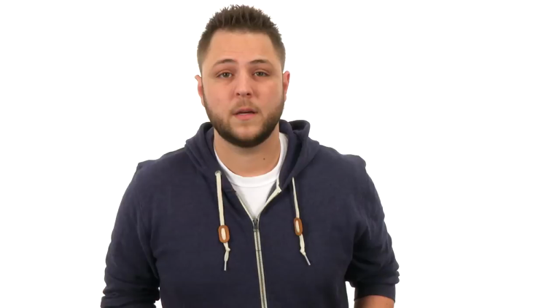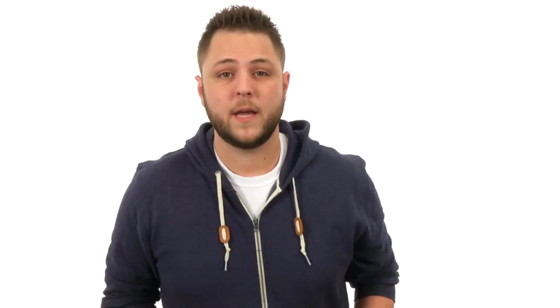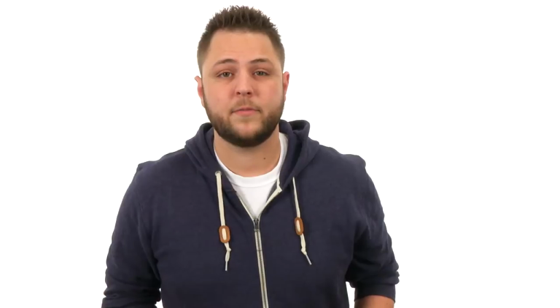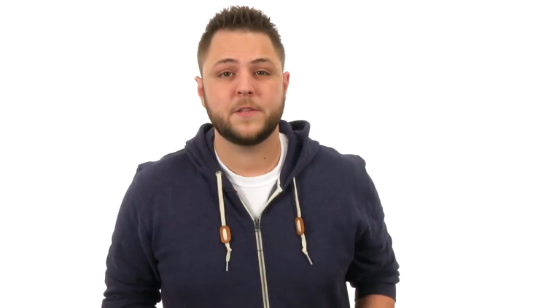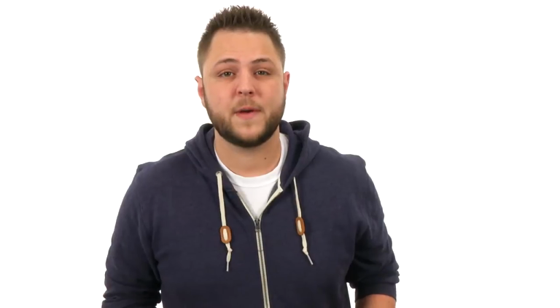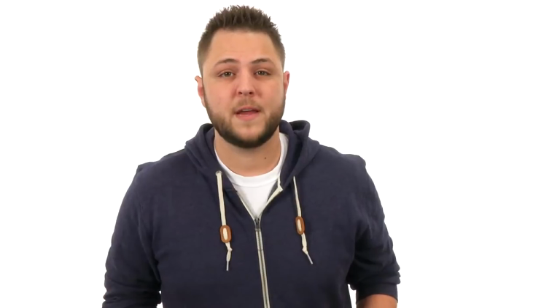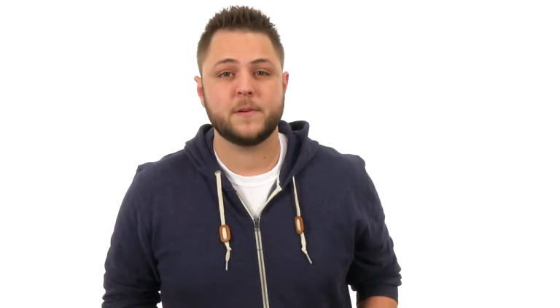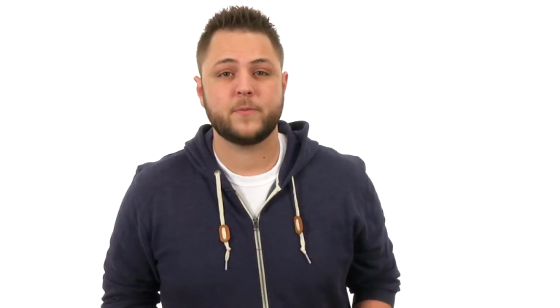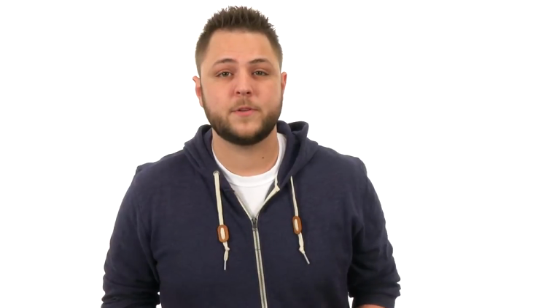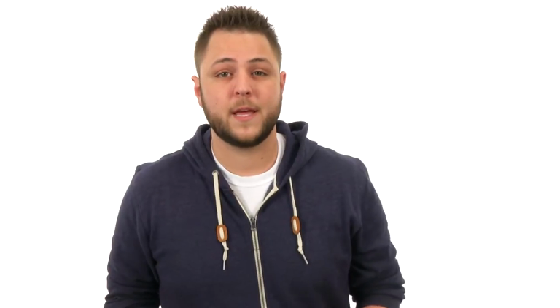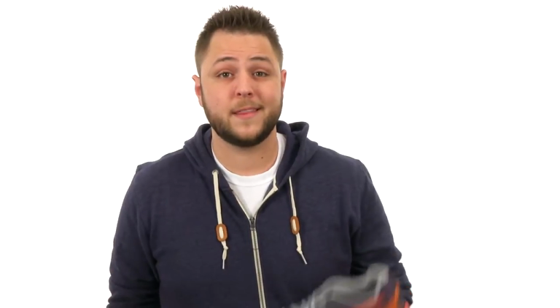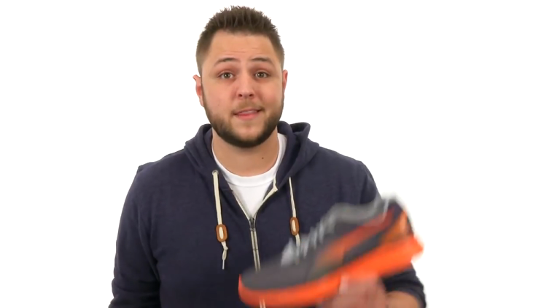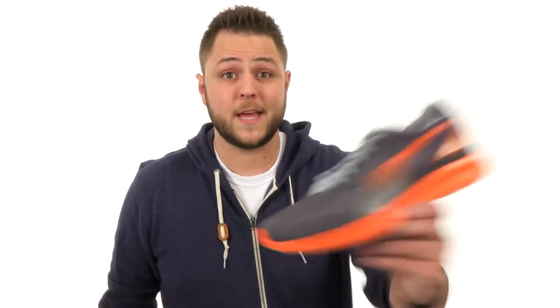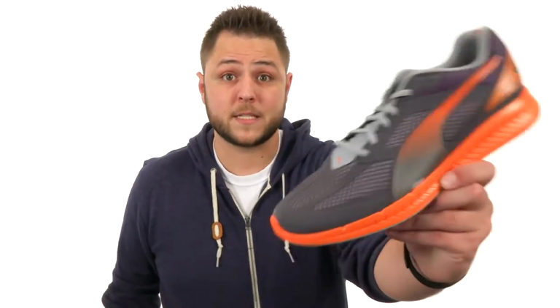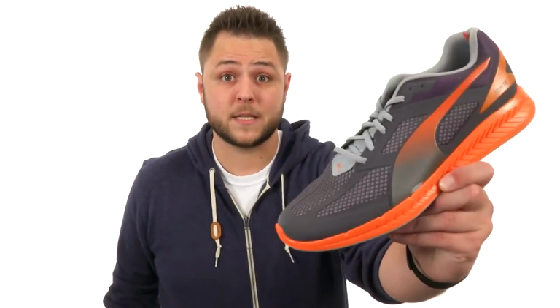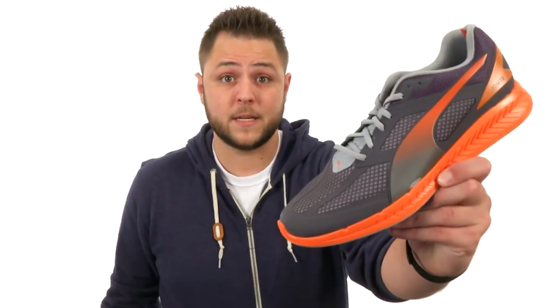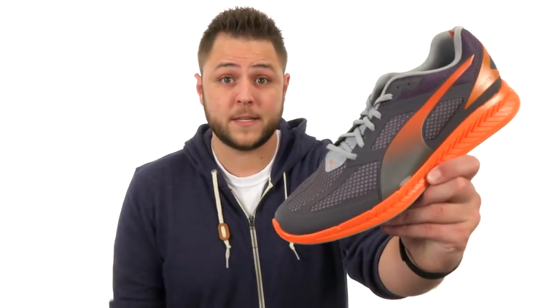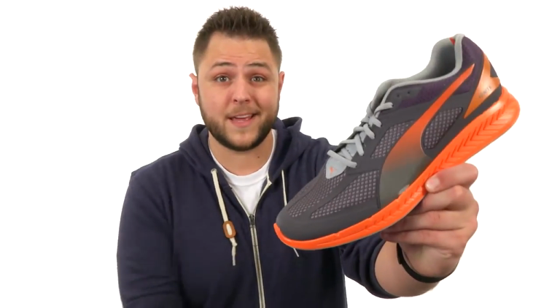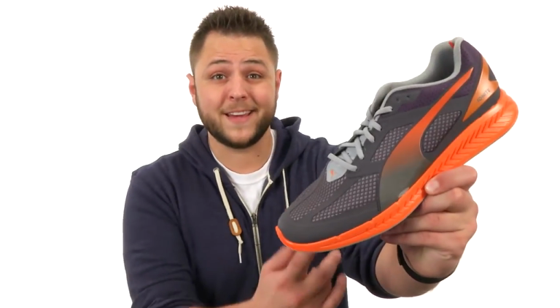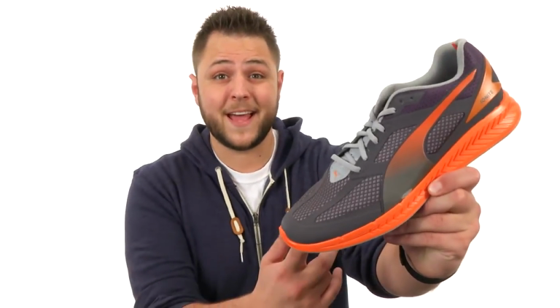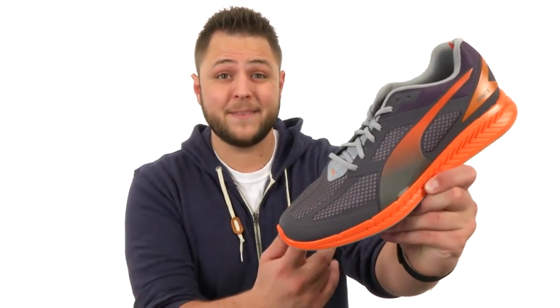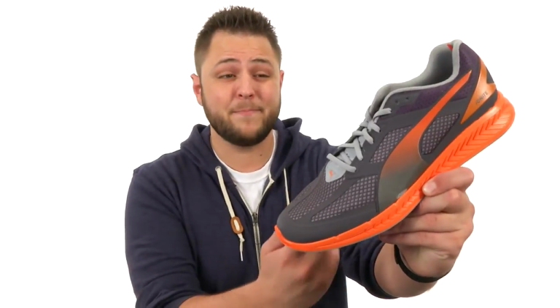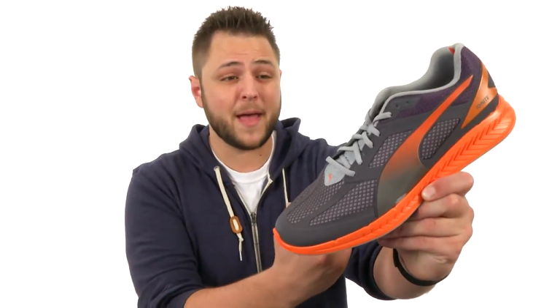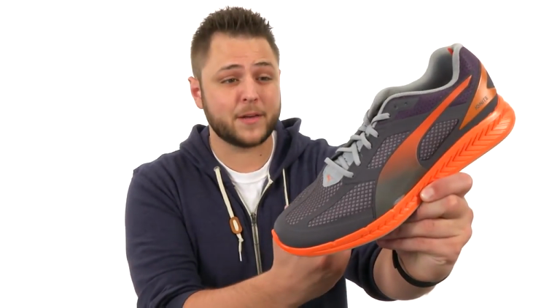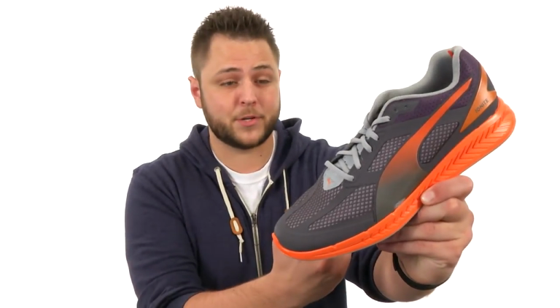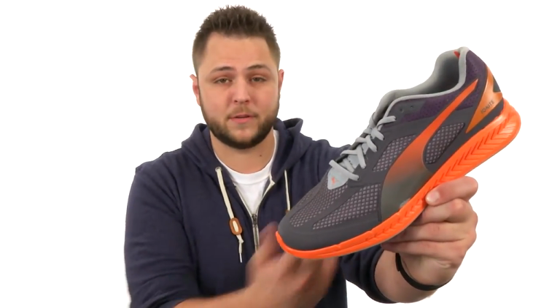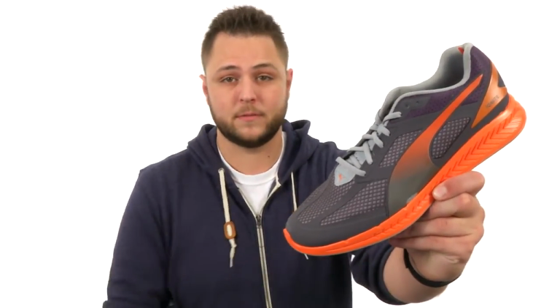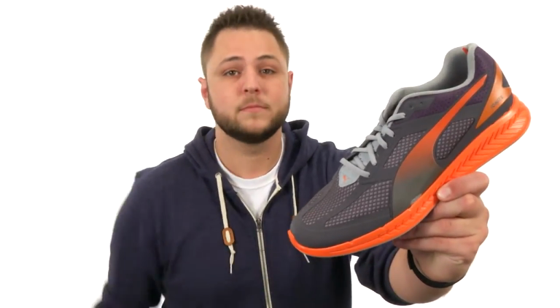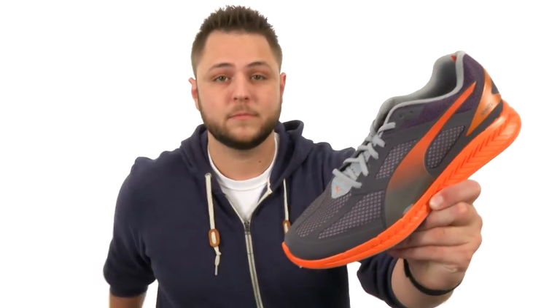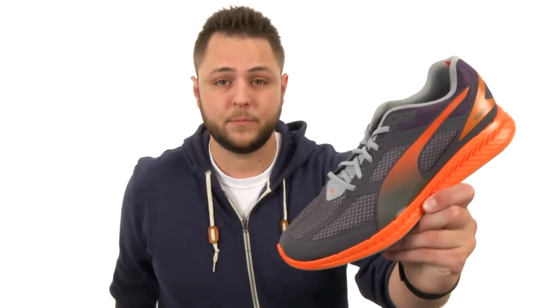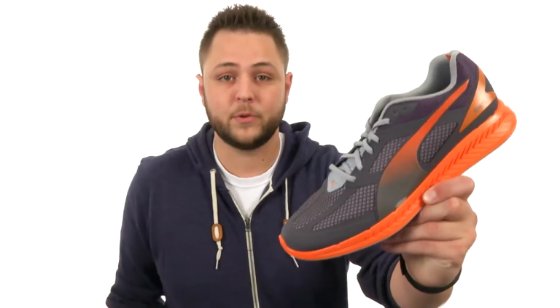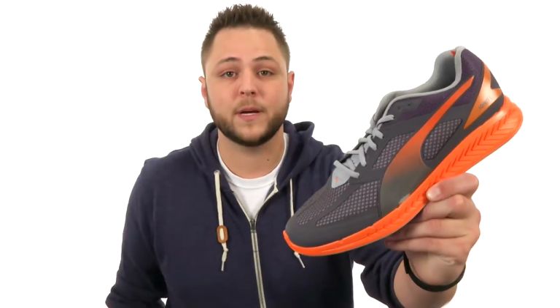Hey friends, my name is Richard, and this is the Ignite Mesh from Puma.